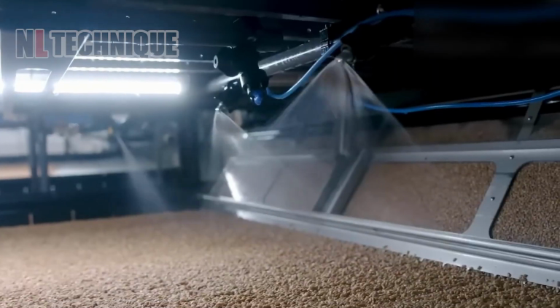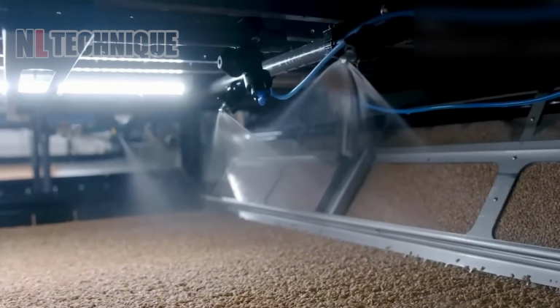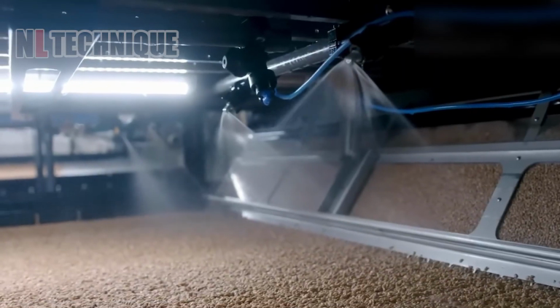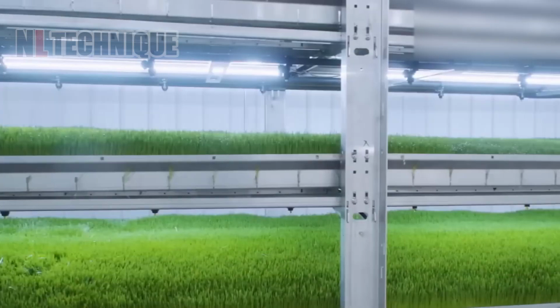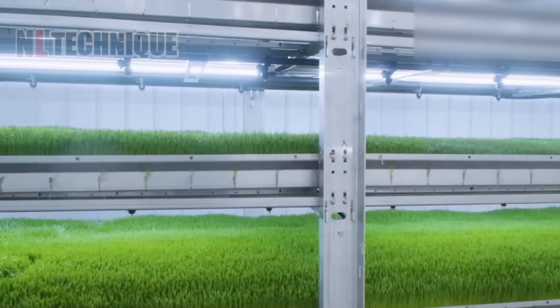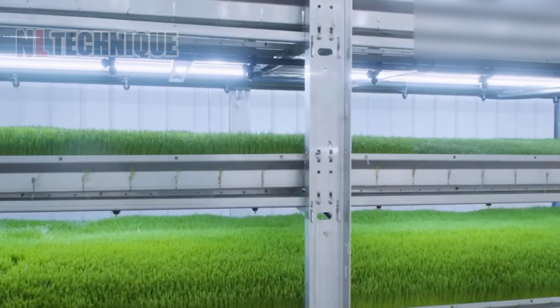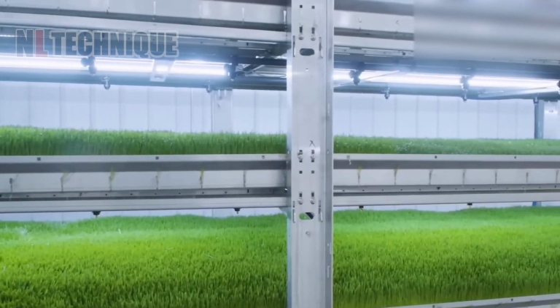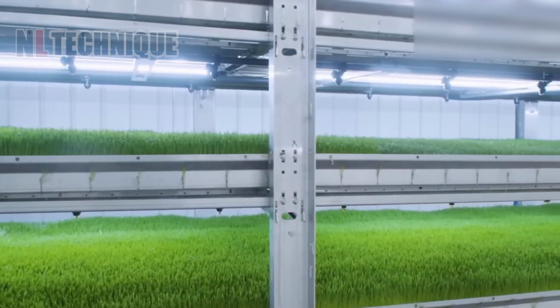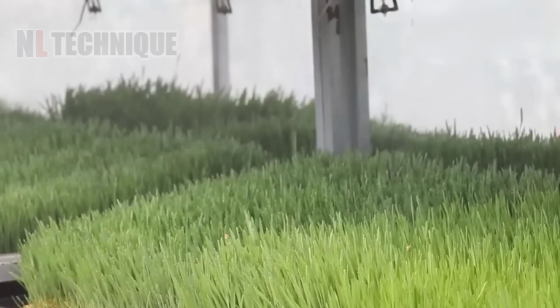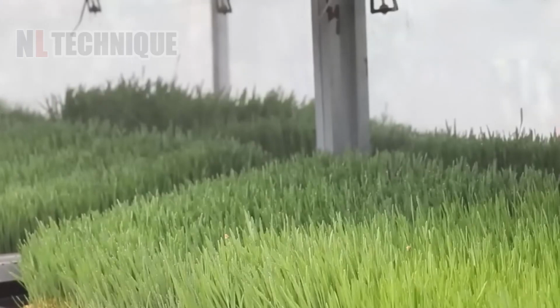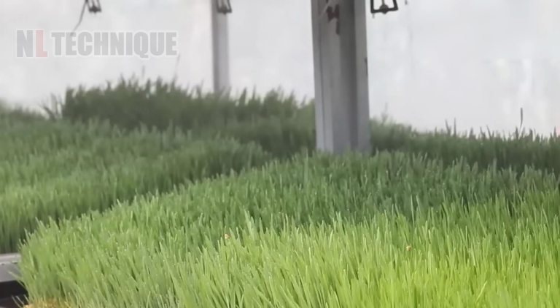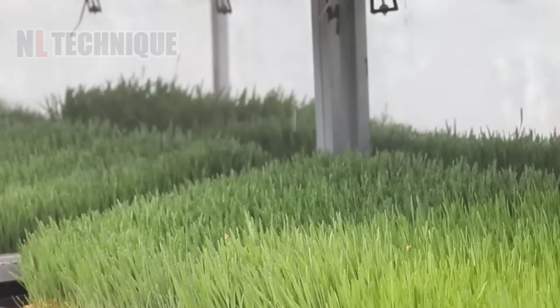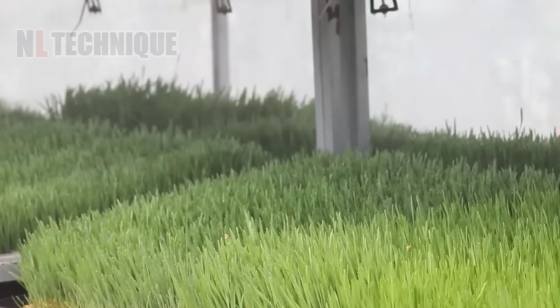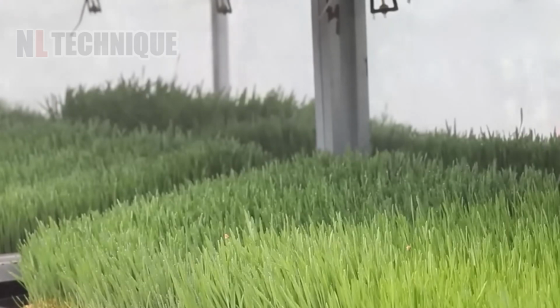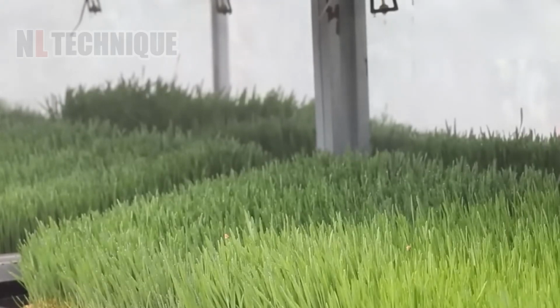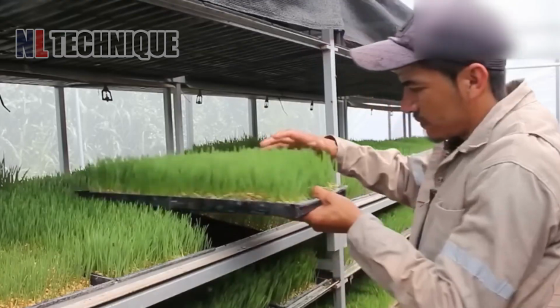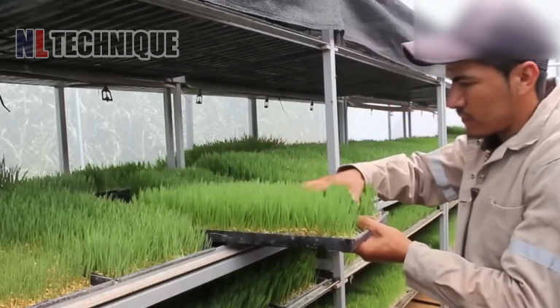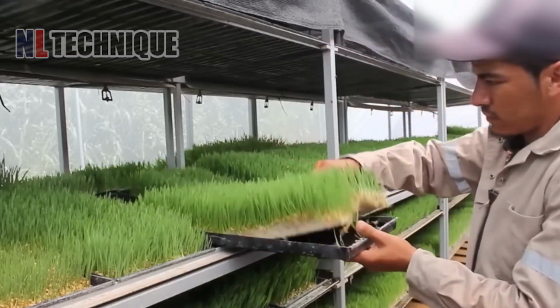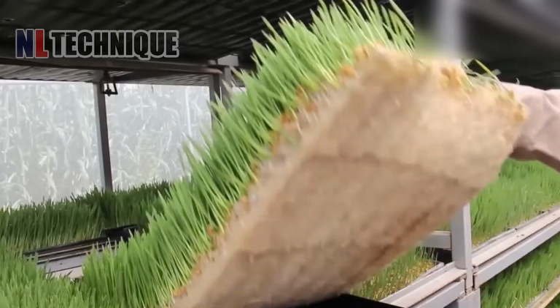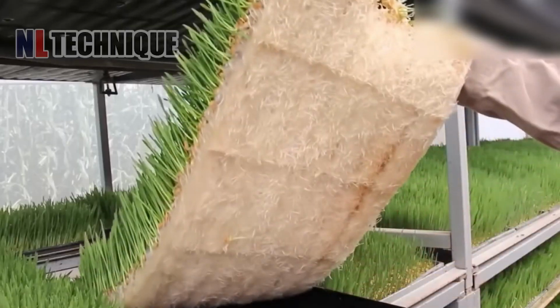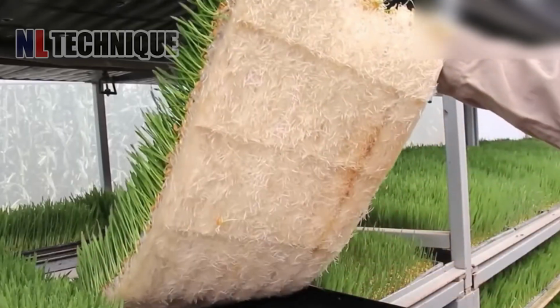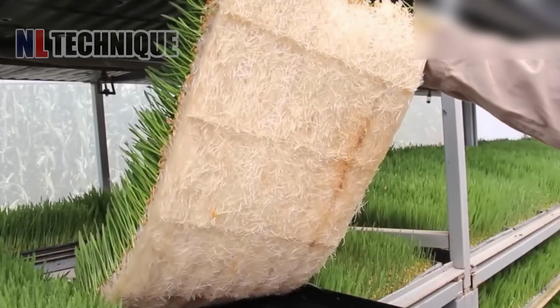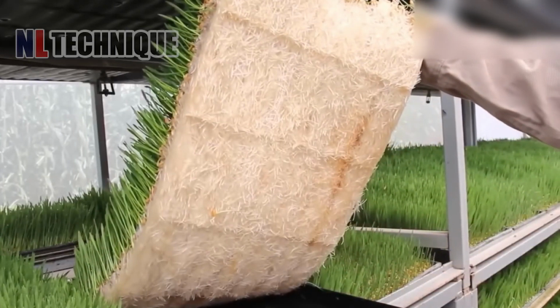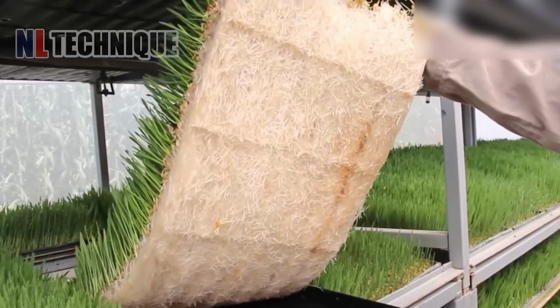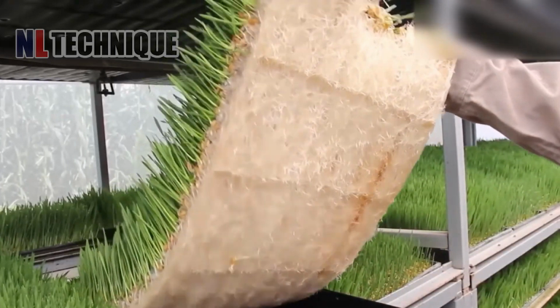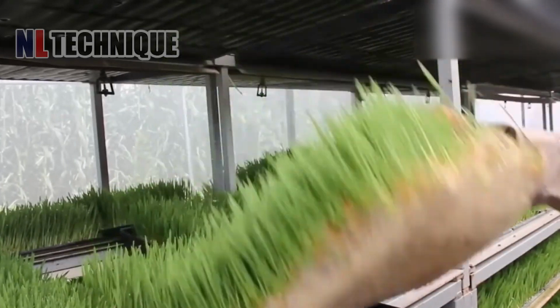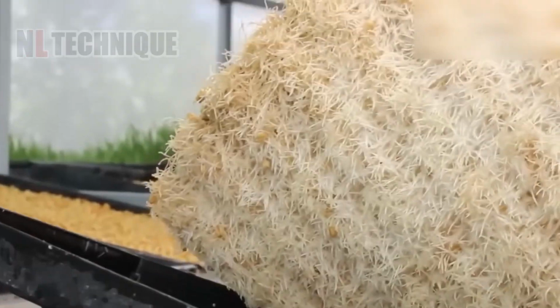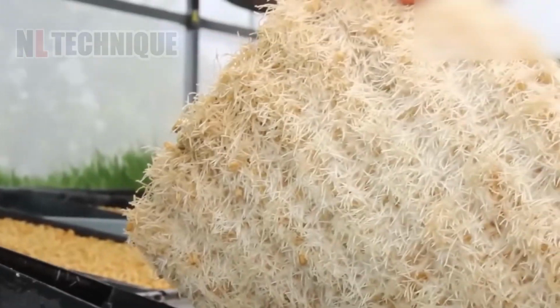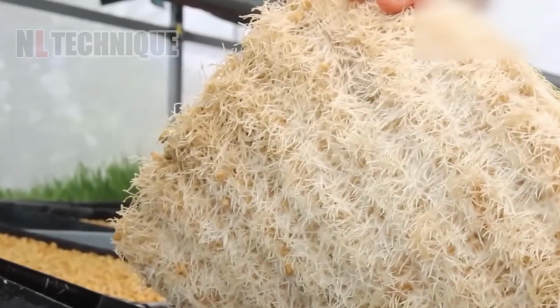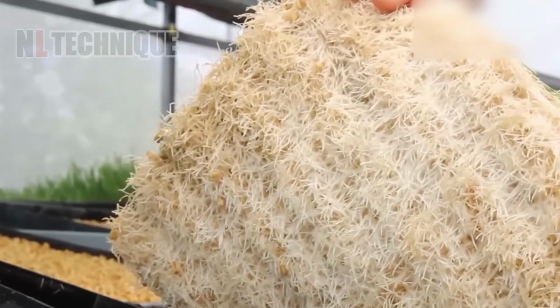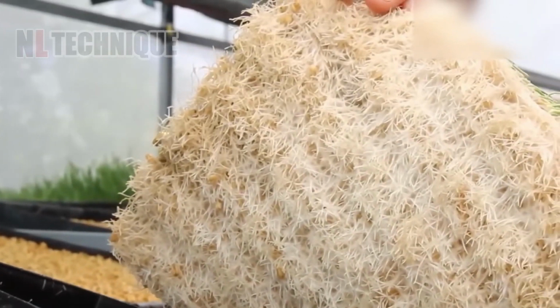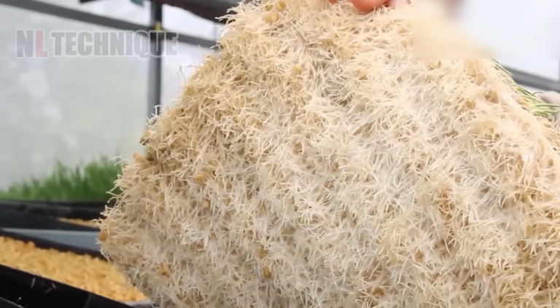Feeding time at the farm. See how hydroponics is changing the game for these animals.